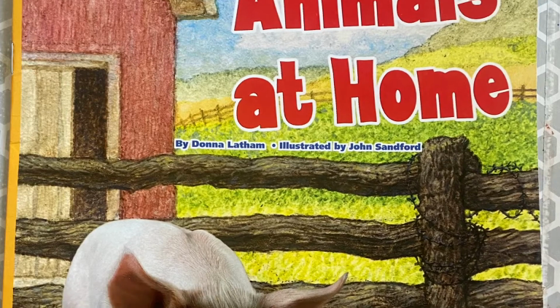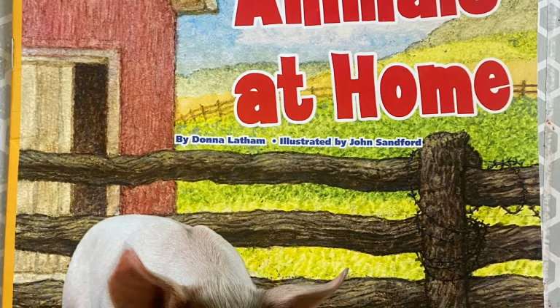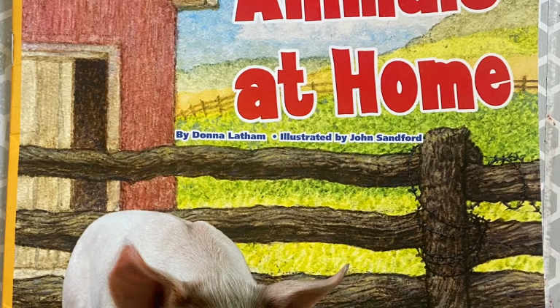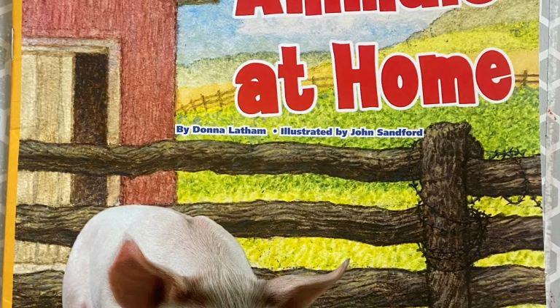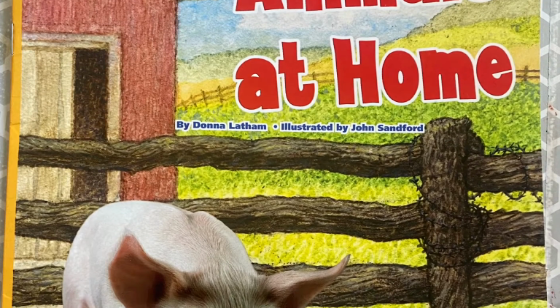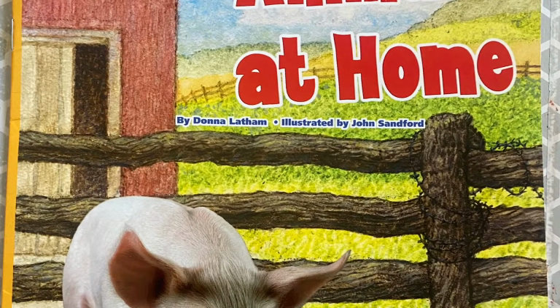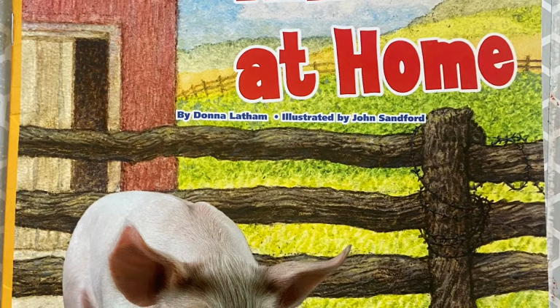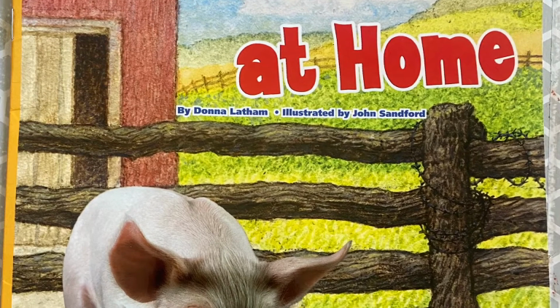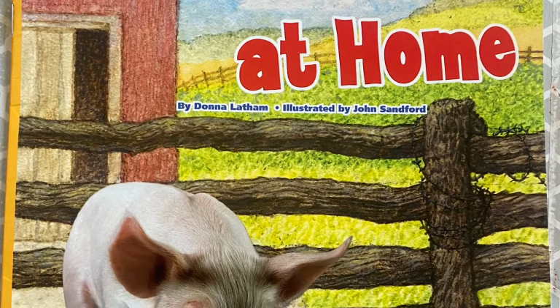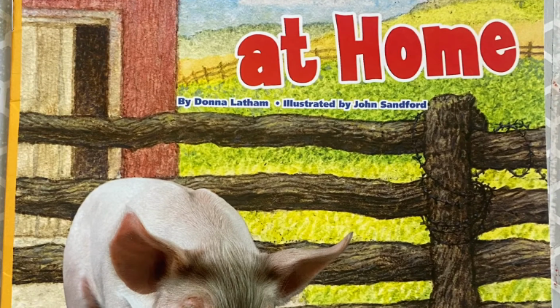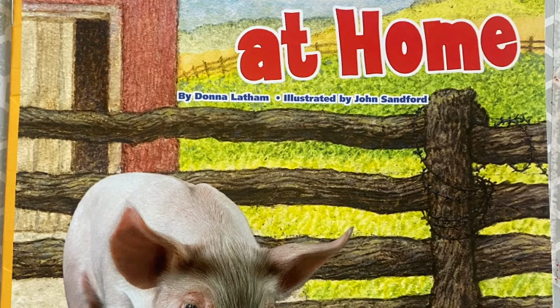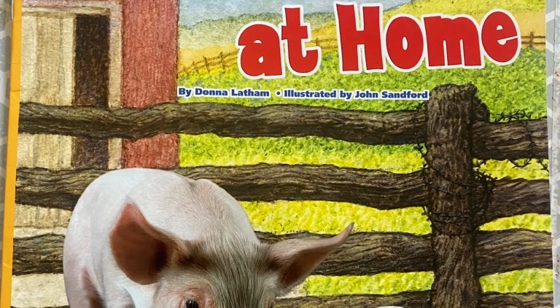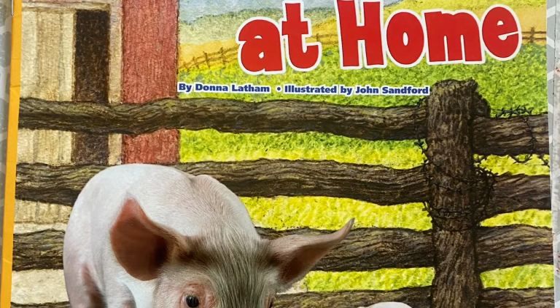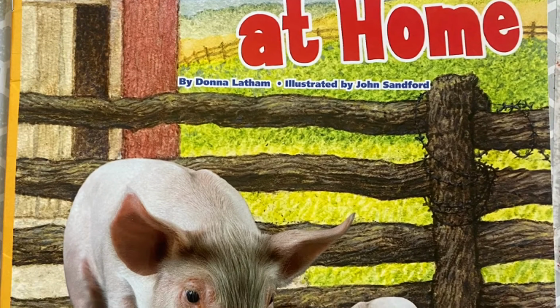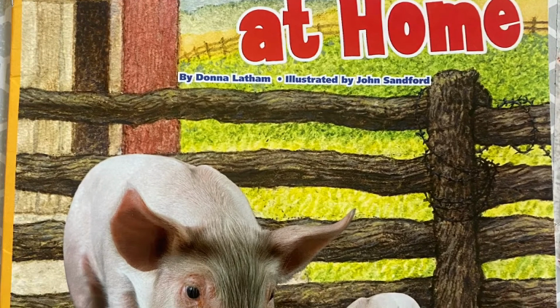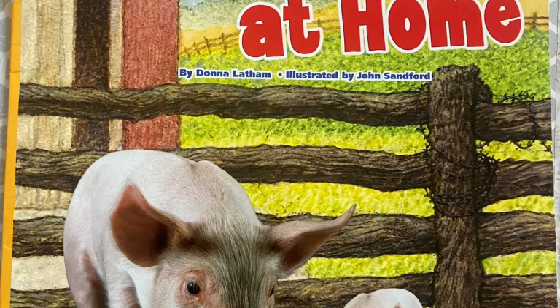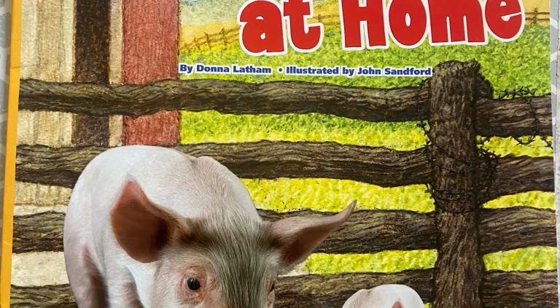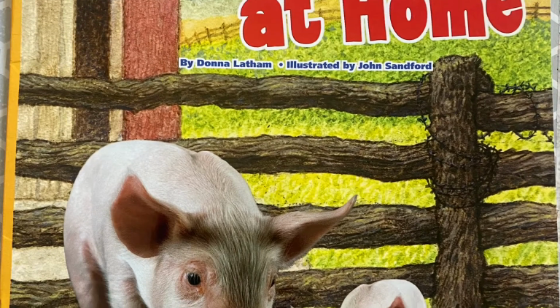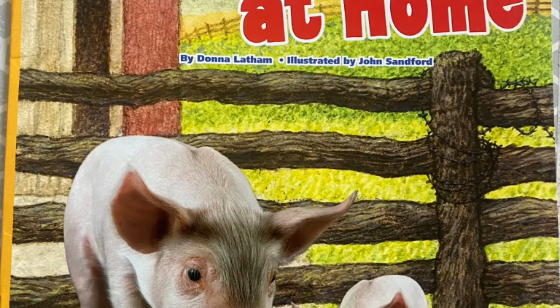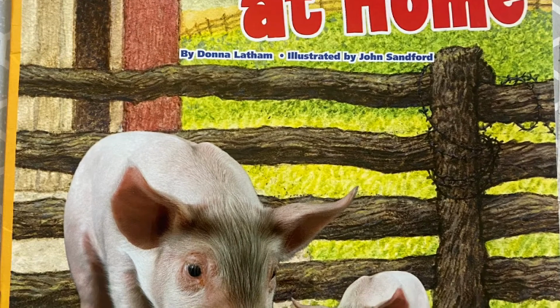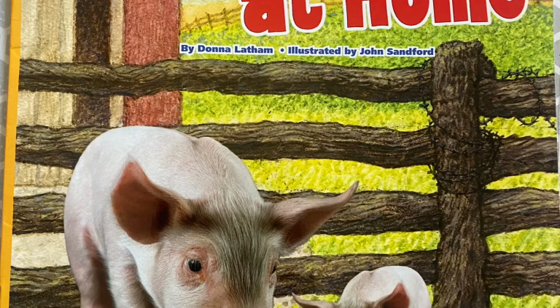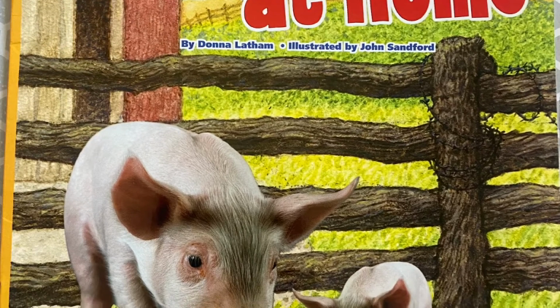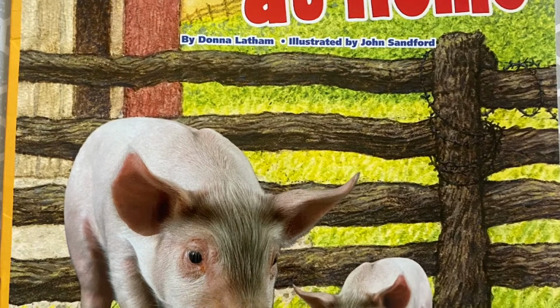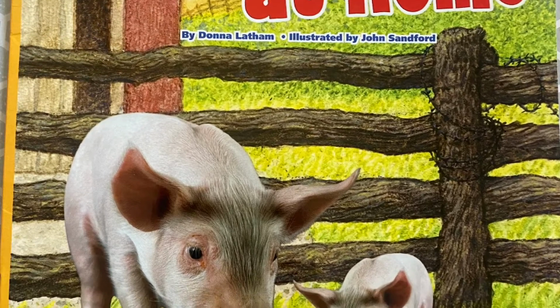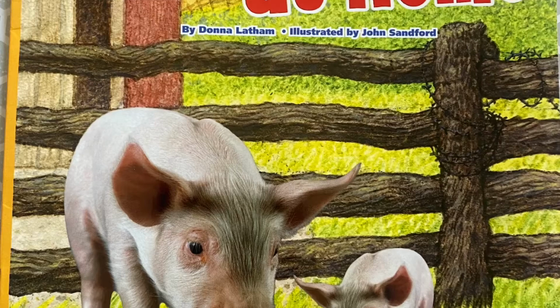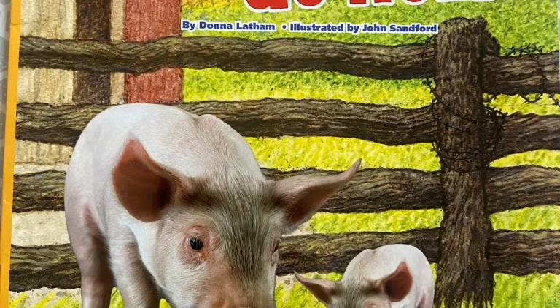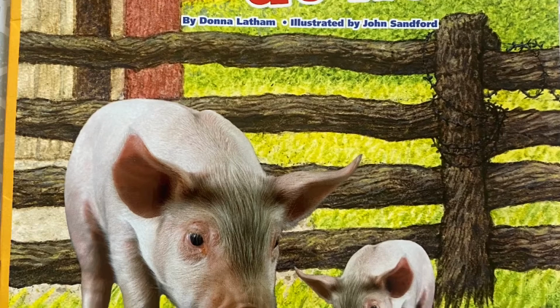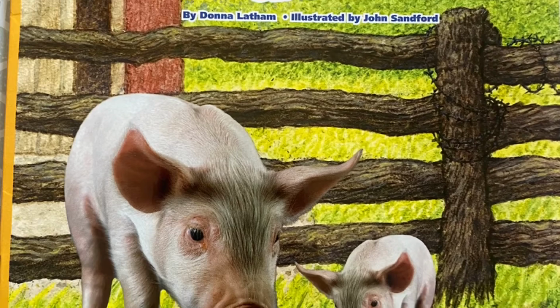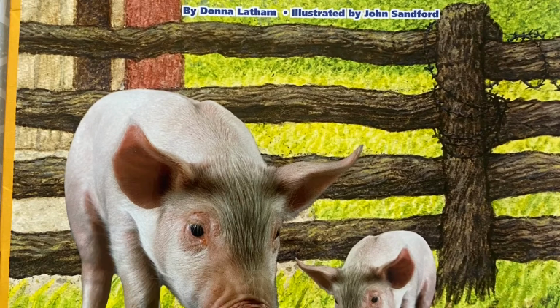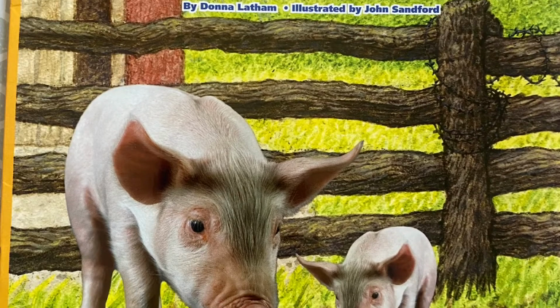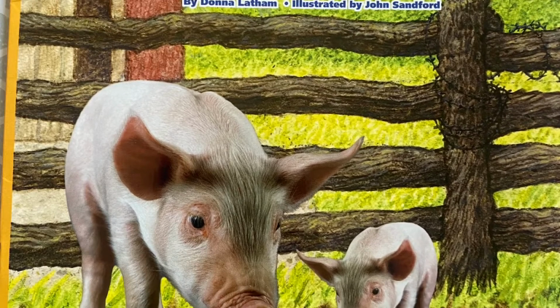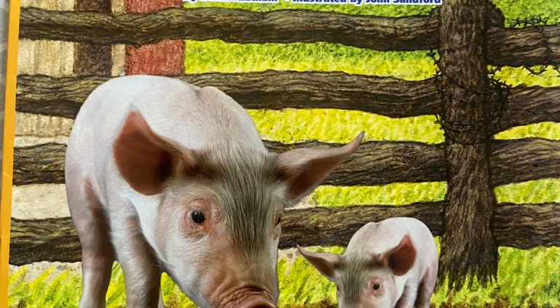Animals at Home by Donna Latham, illustrated by John Sanford.